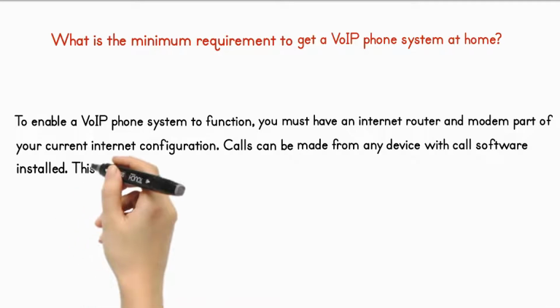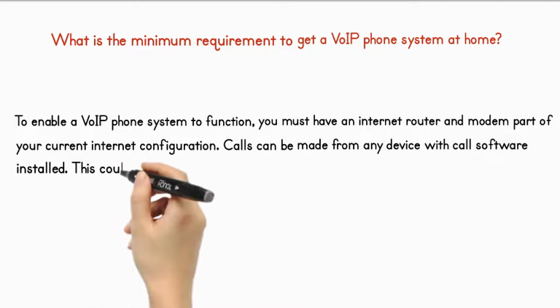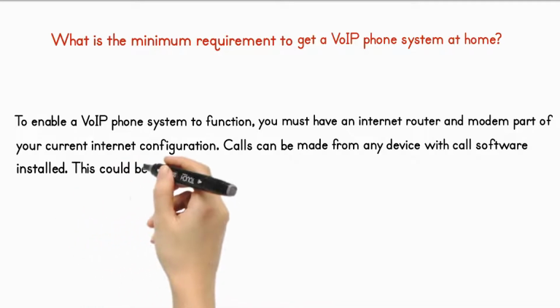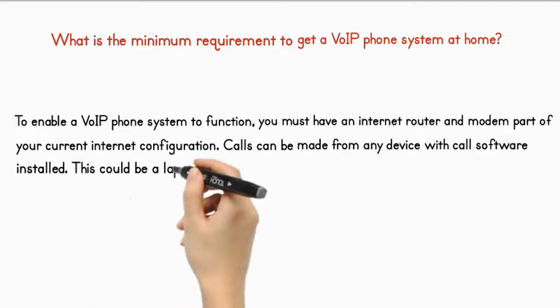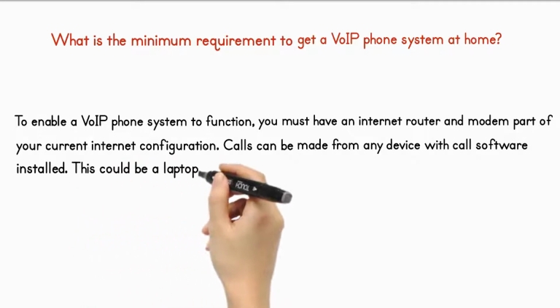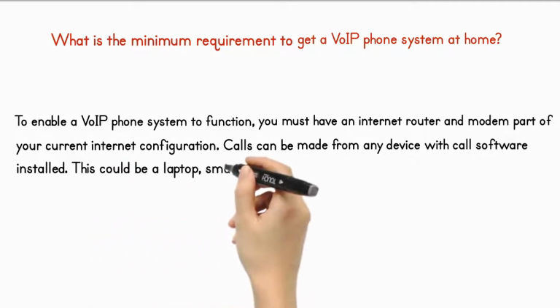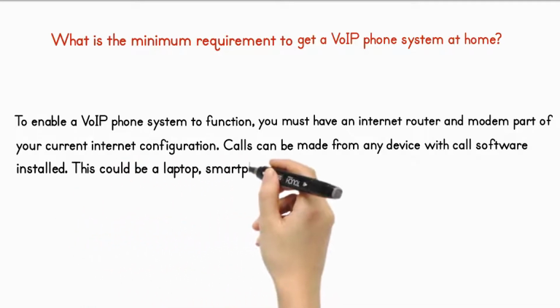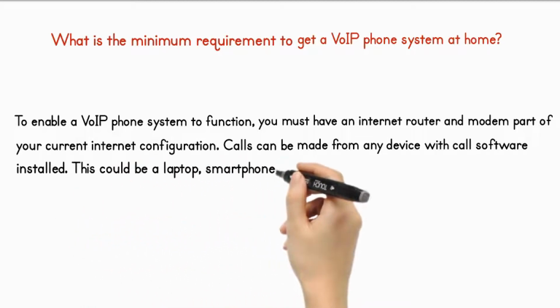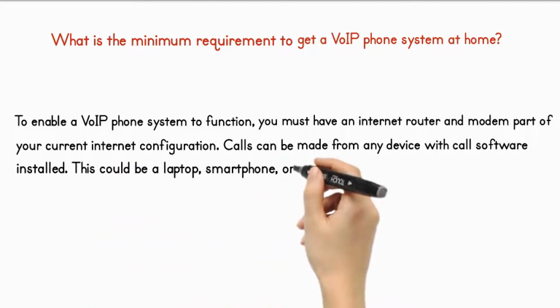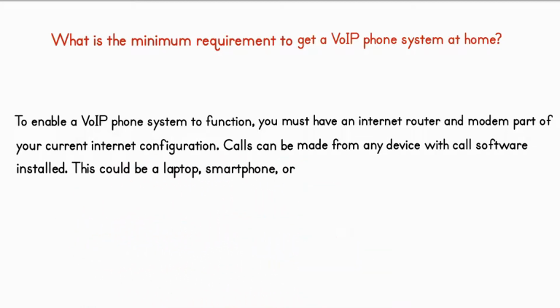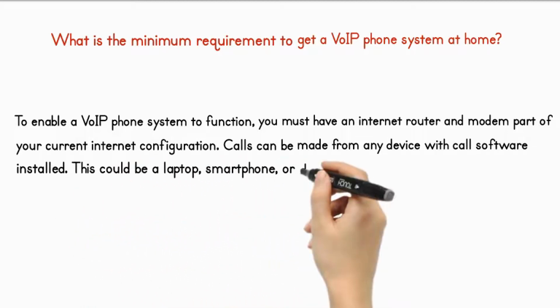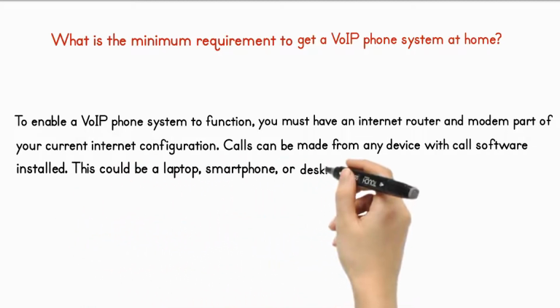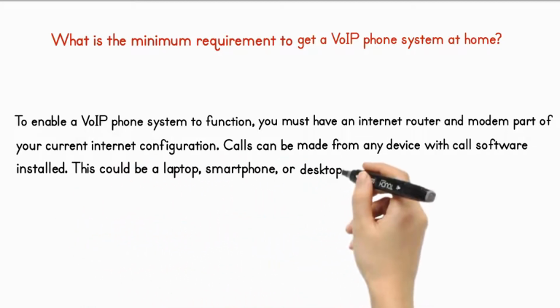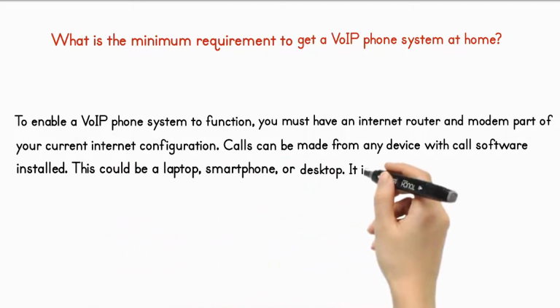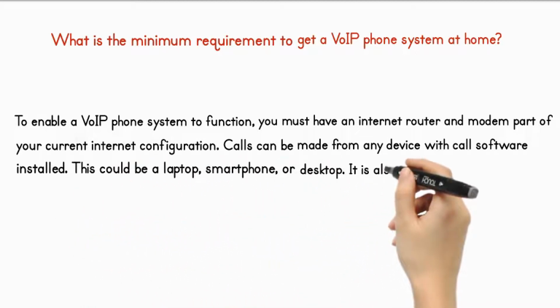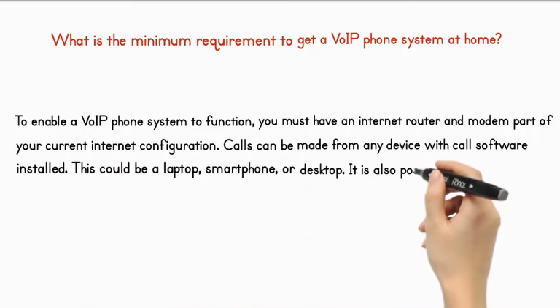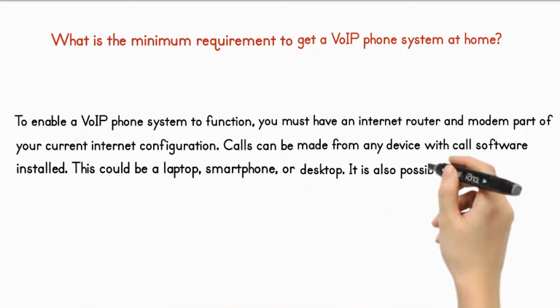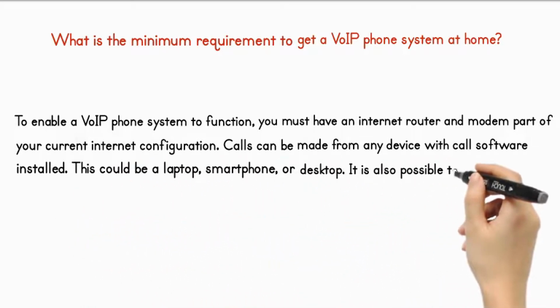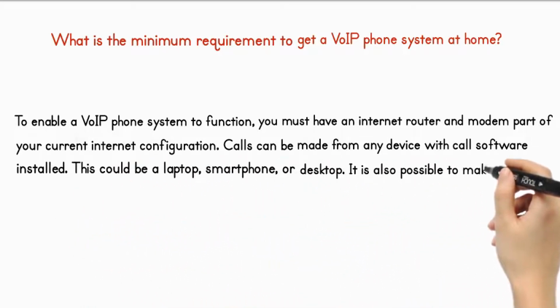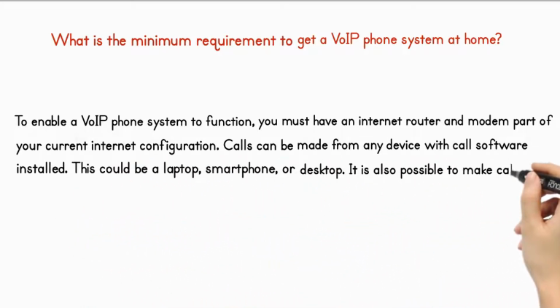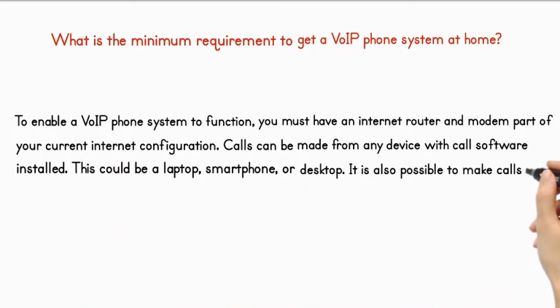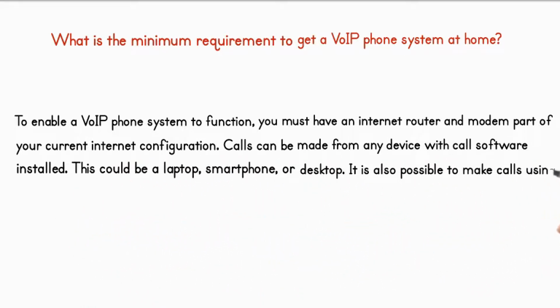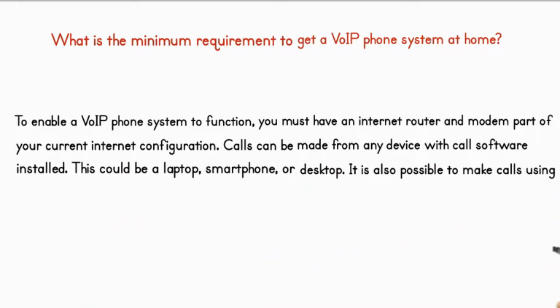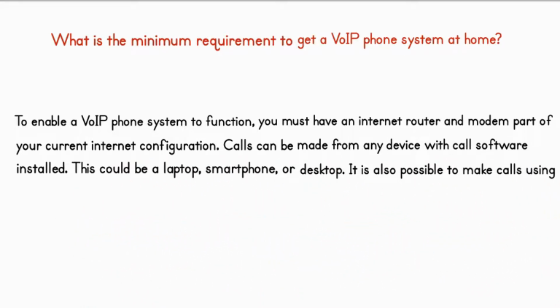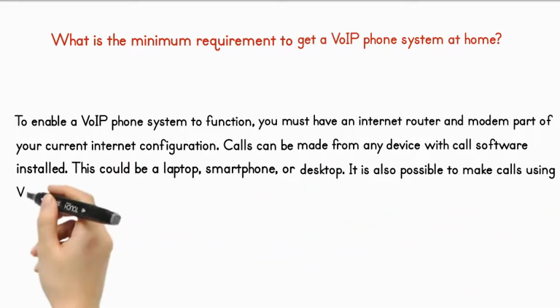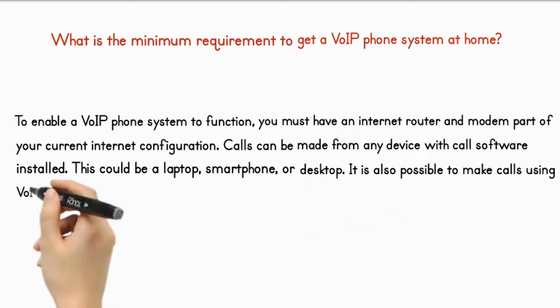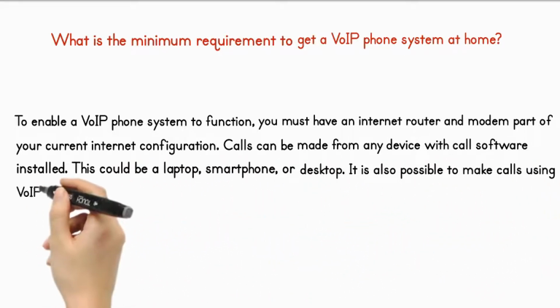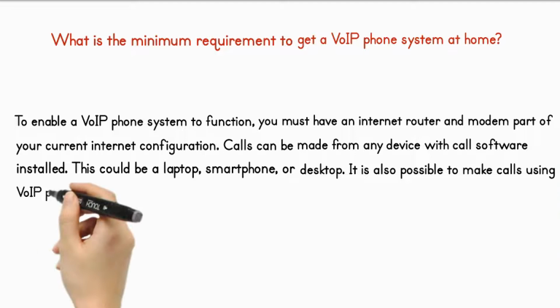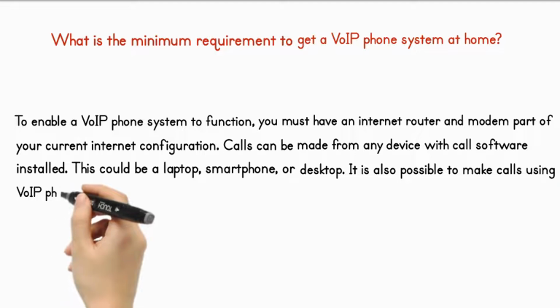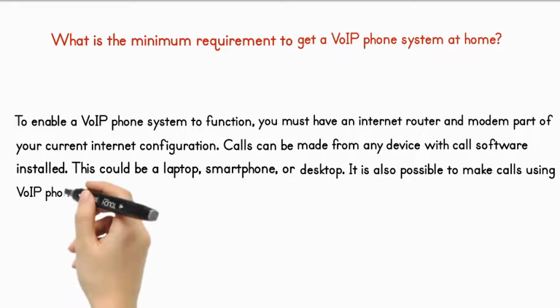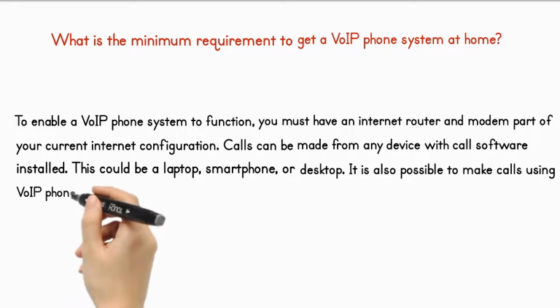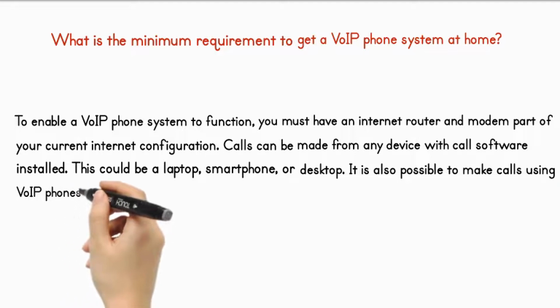This could be a laptop, smartphone, or desktop. It is also possible to make calls using dedicated VoIP phones.